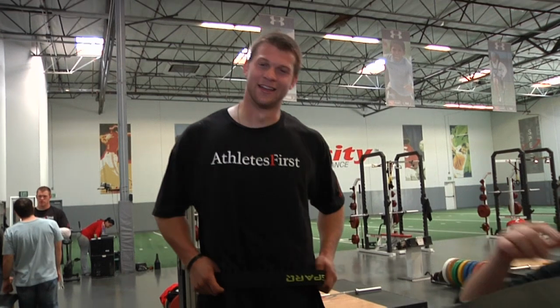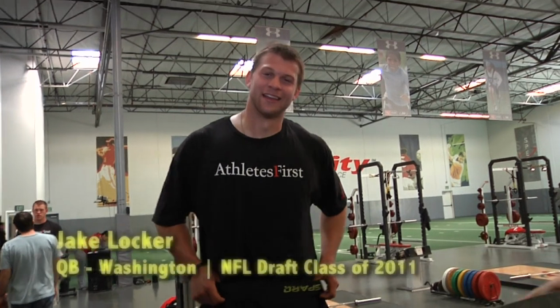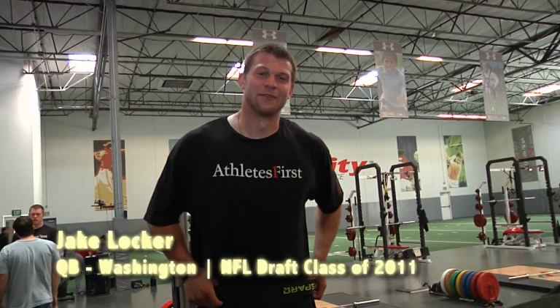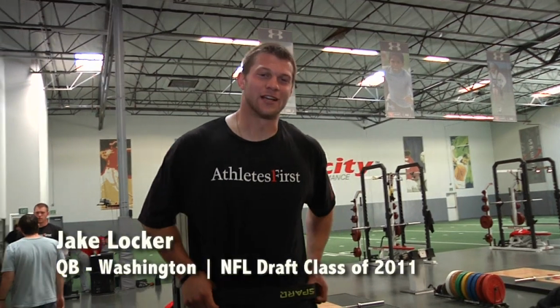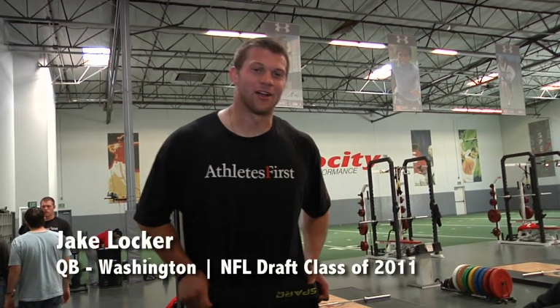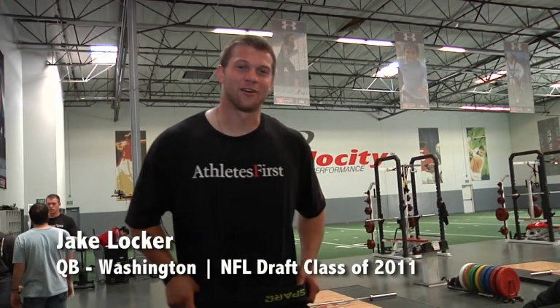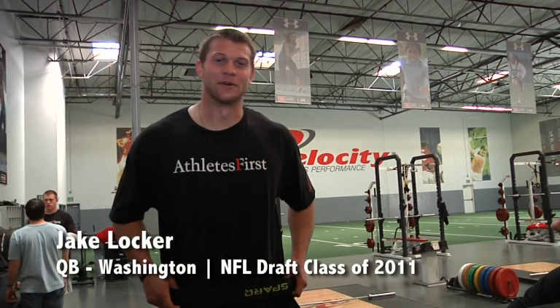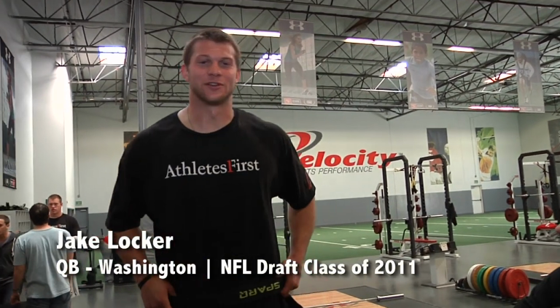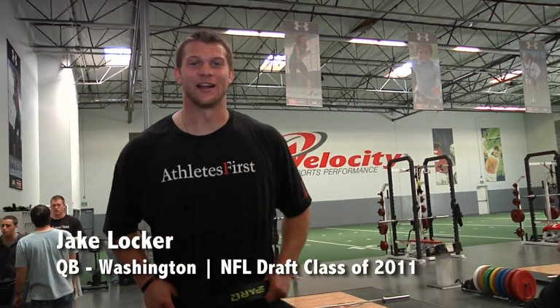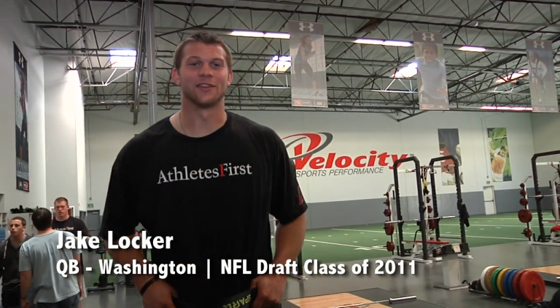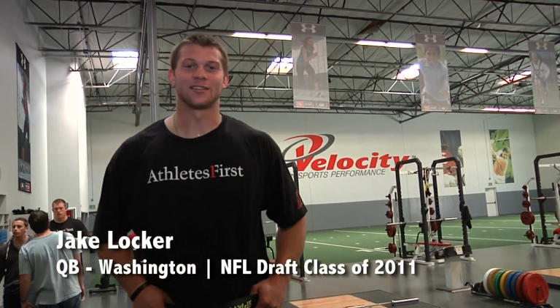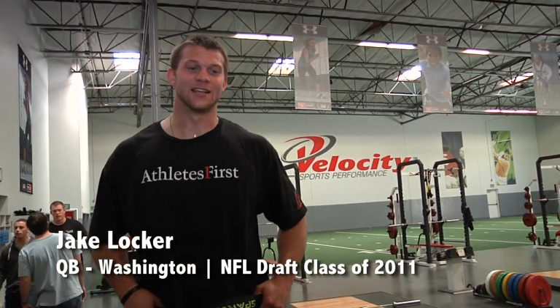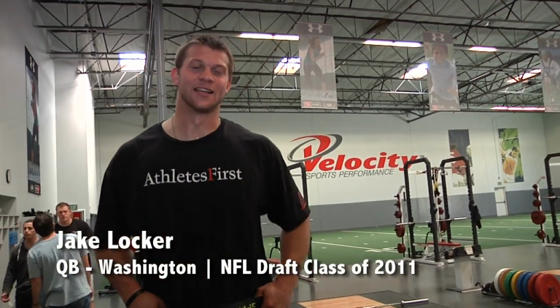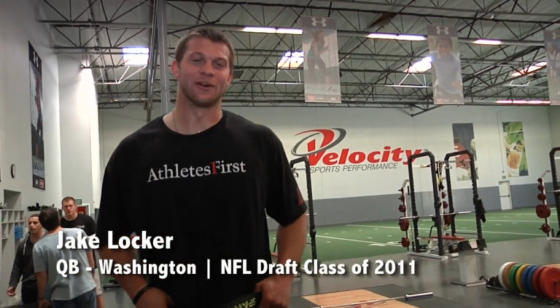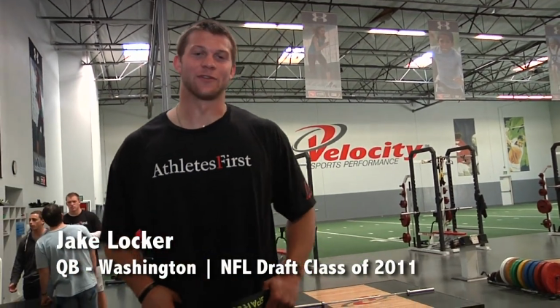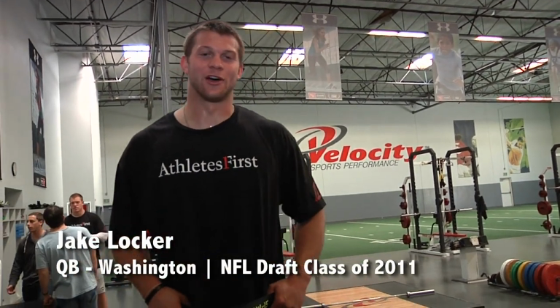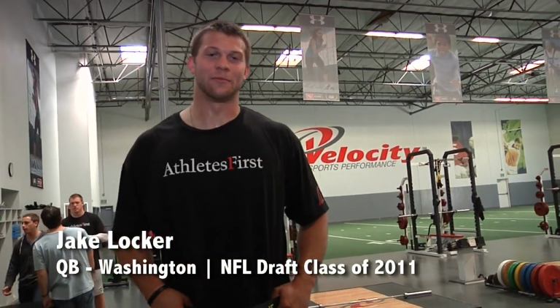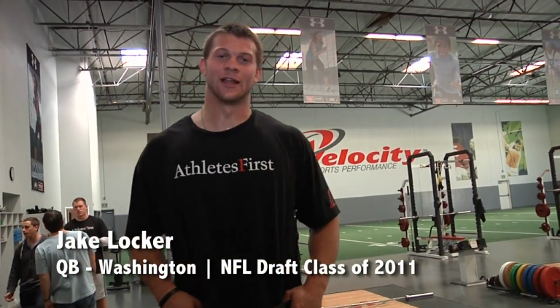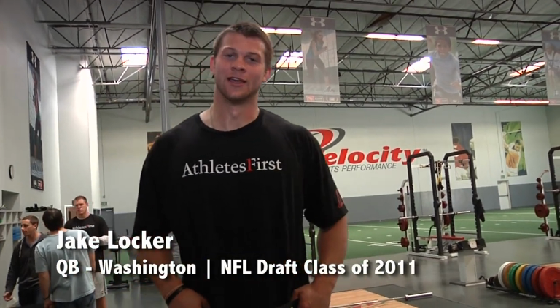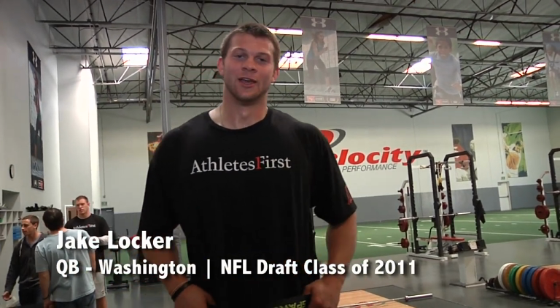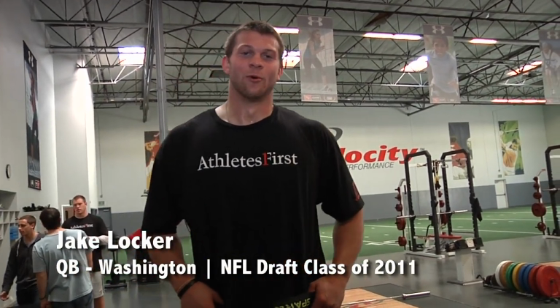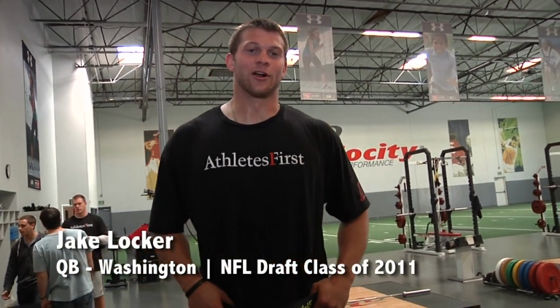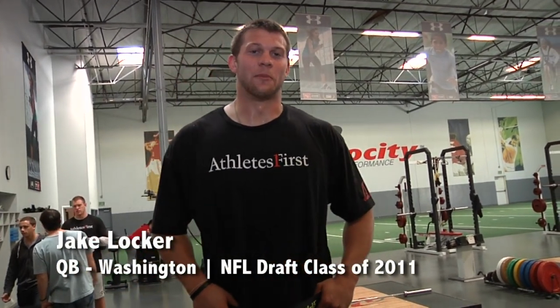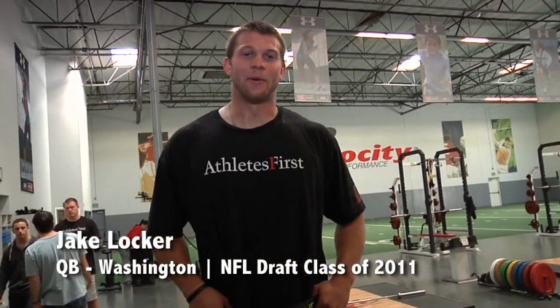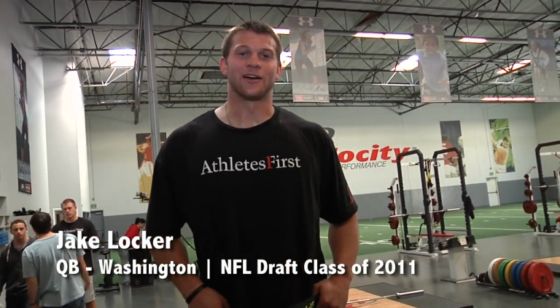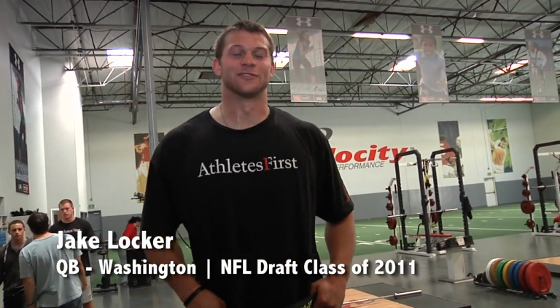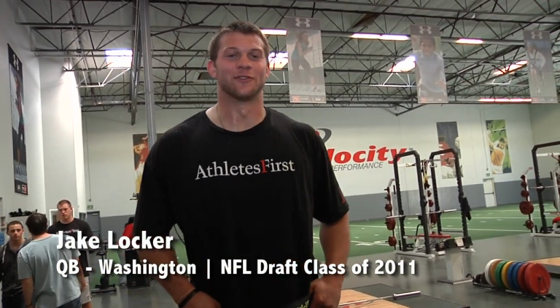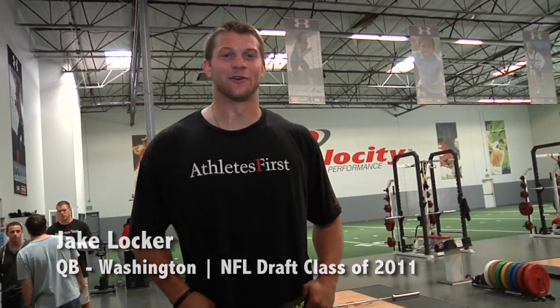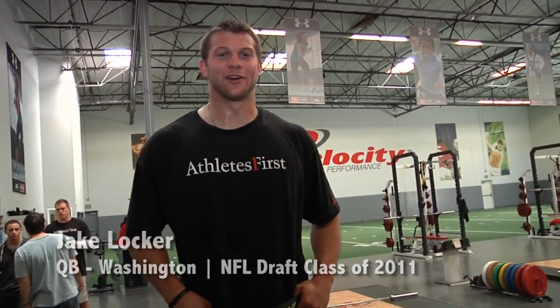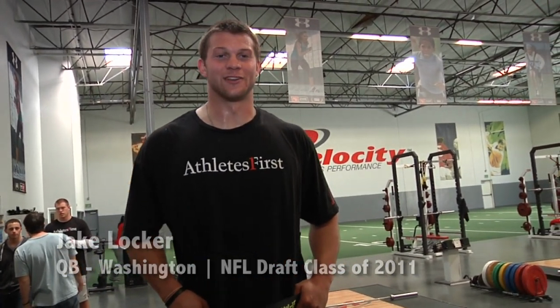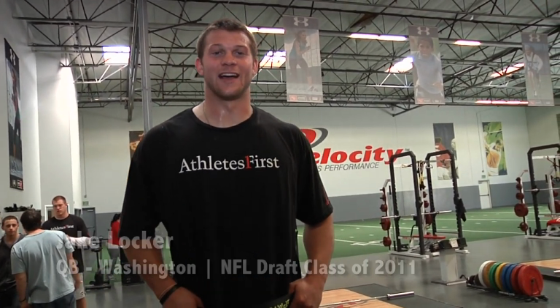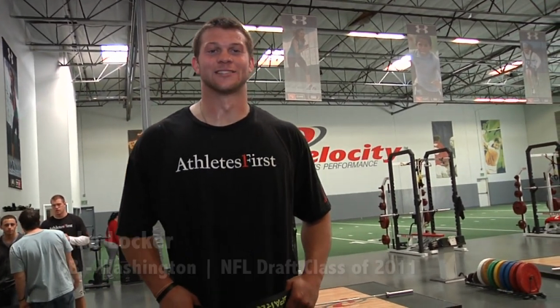I'm Jake Lockhart. I'm here training at Velocity, getting ready for the combine, working on my posture for the 40-yard dash.